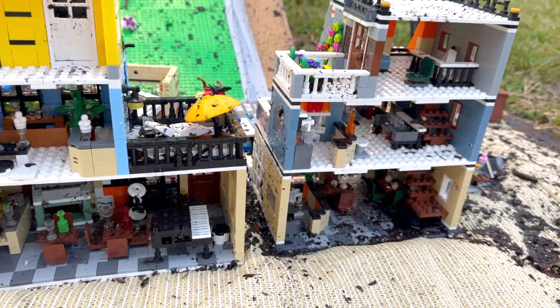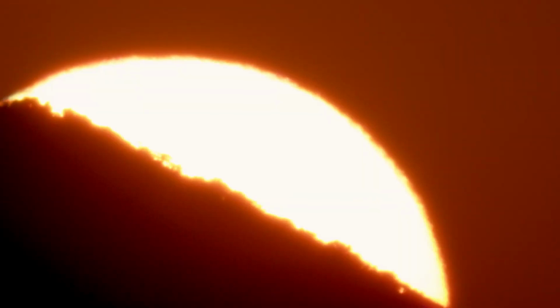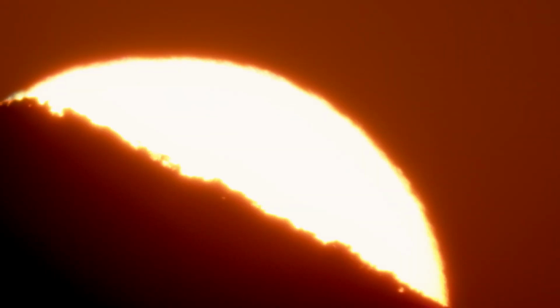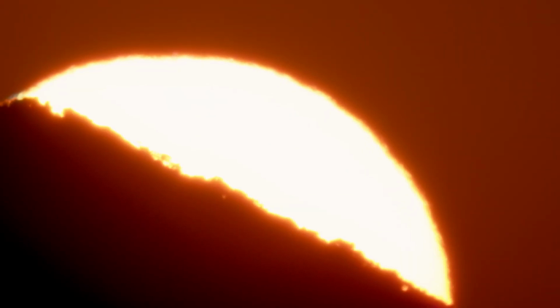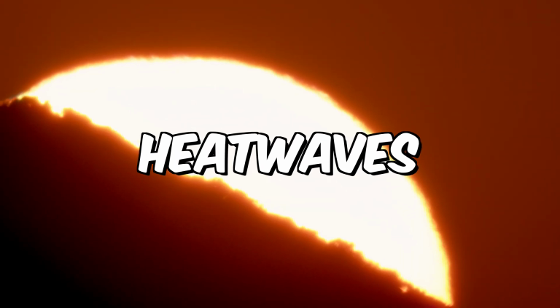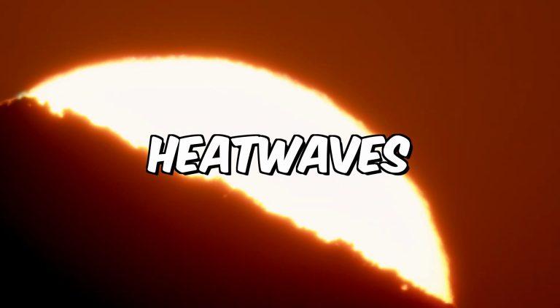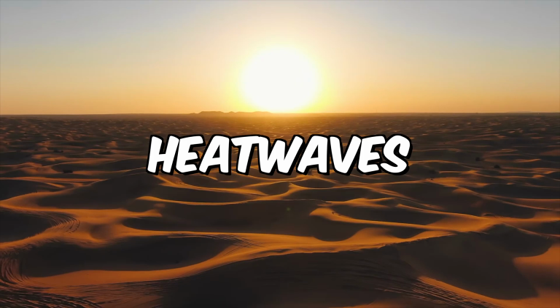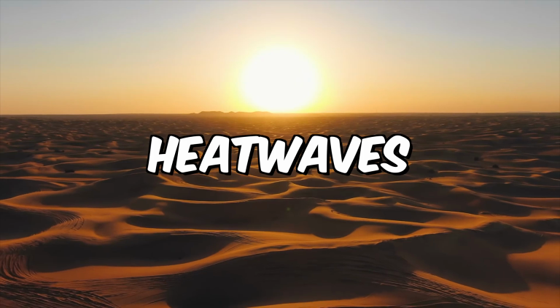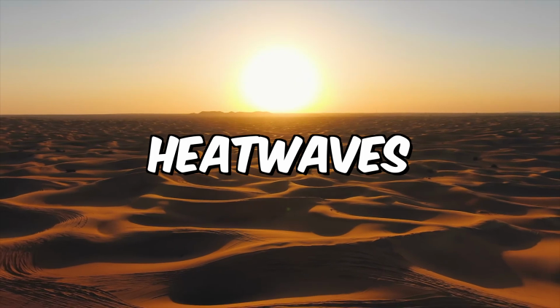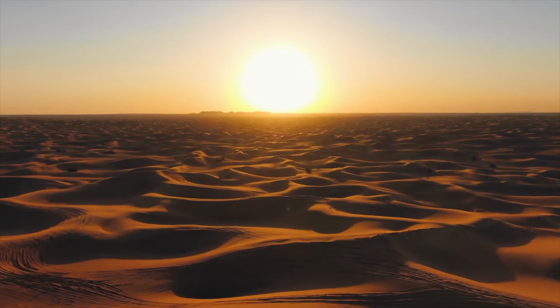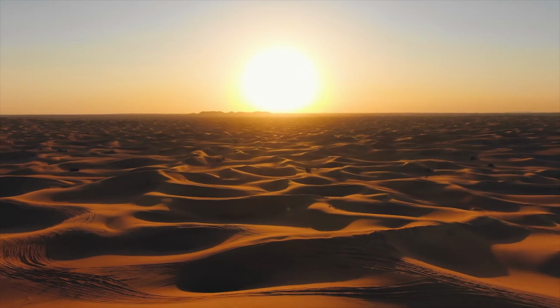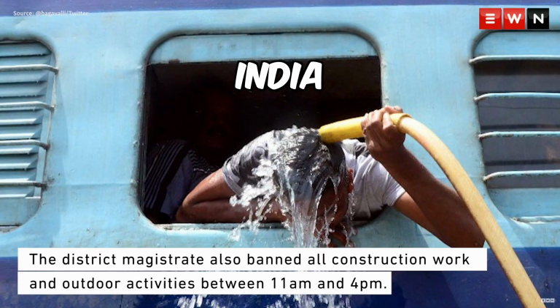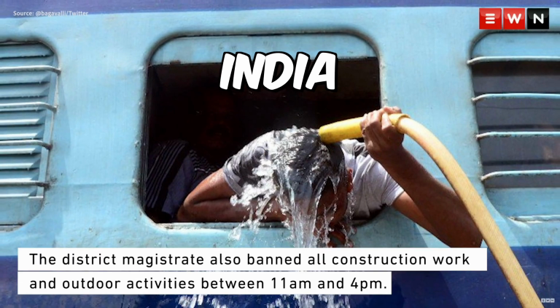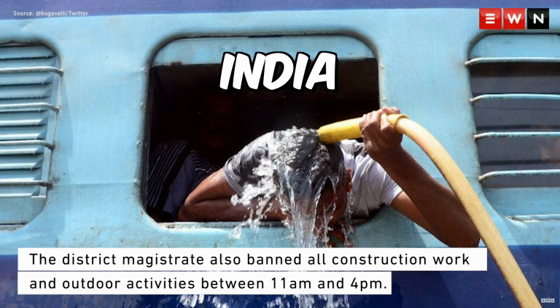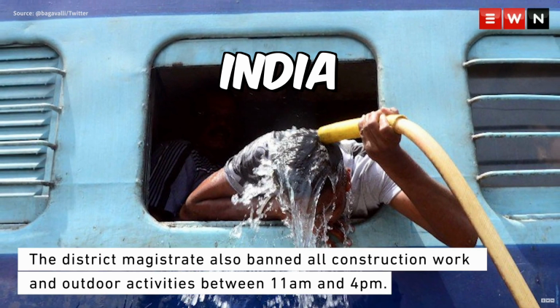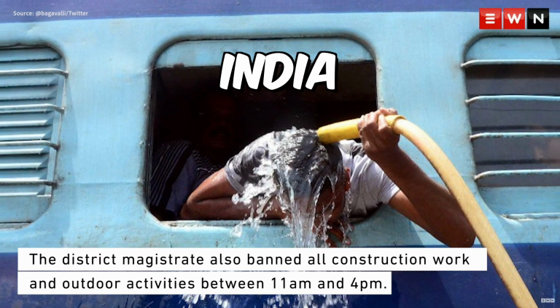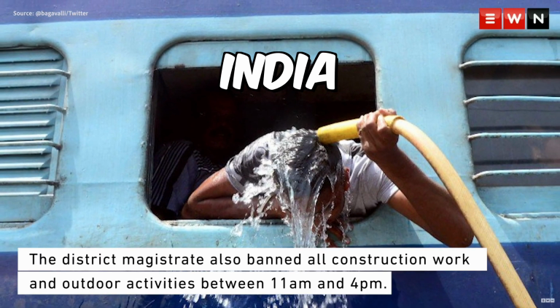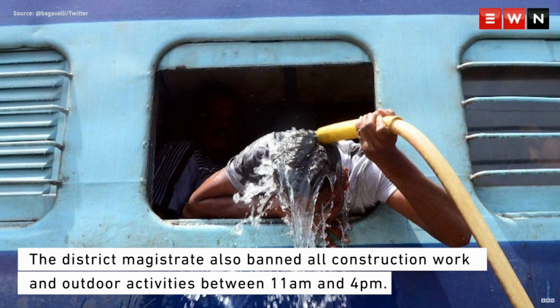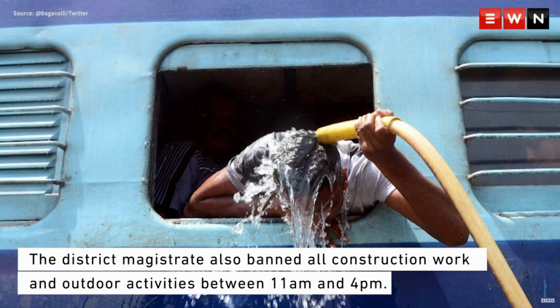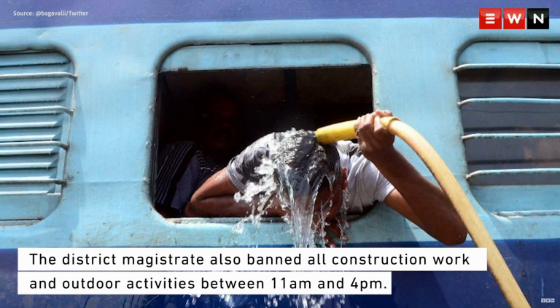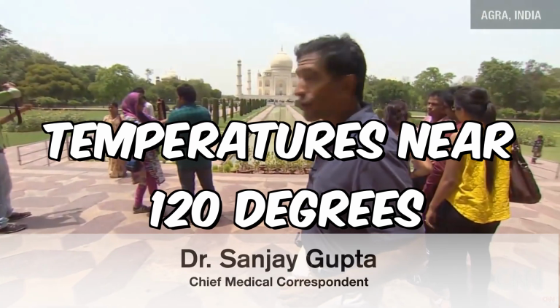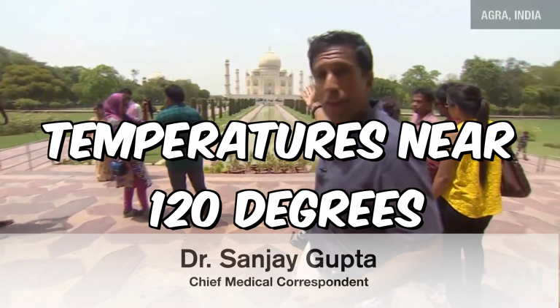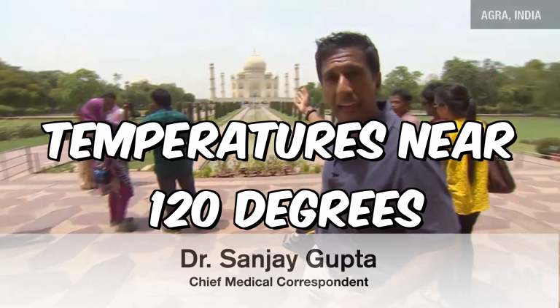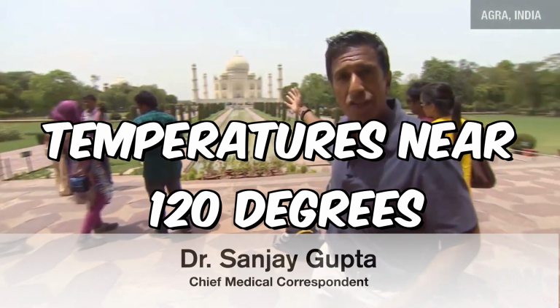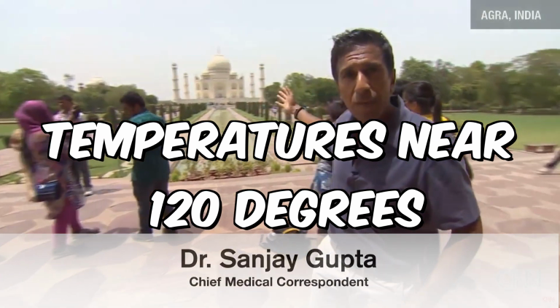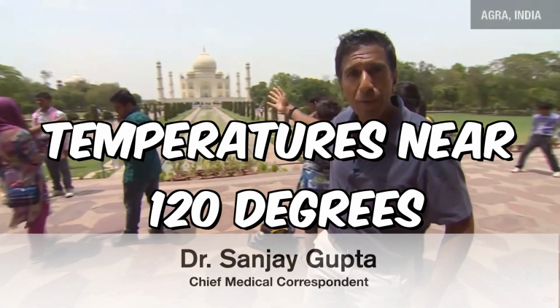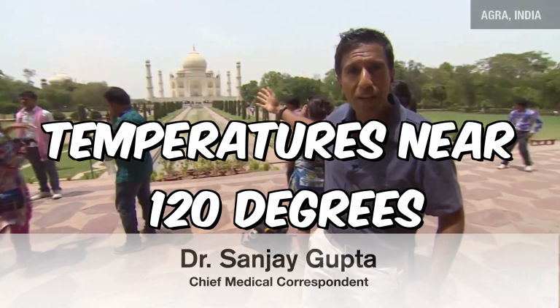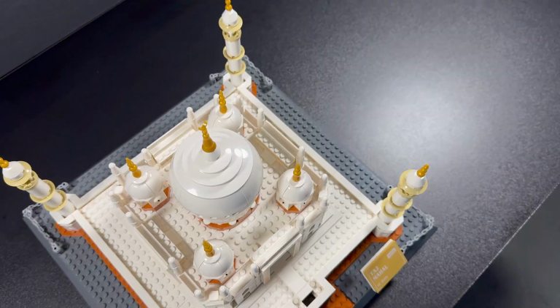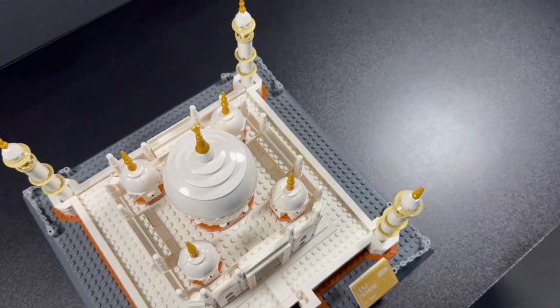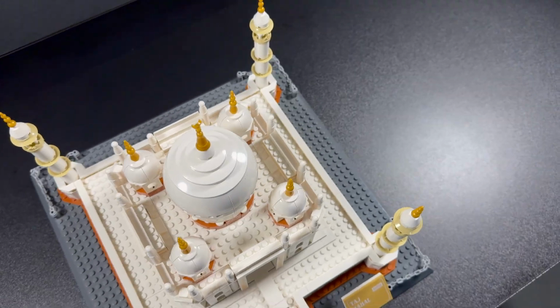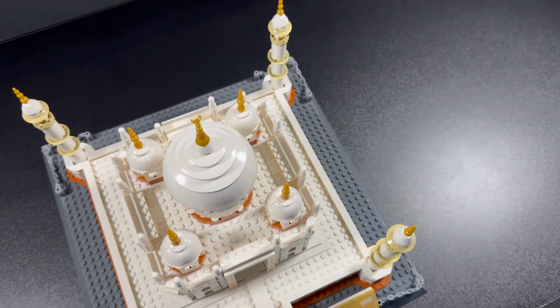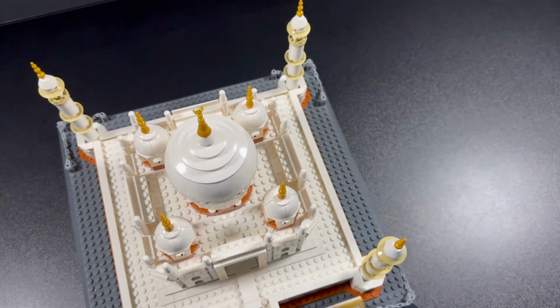Next up is heatwaves. Many occur in India and can reach temperatures near 120 degrees.